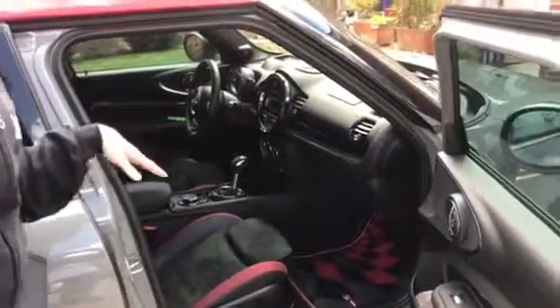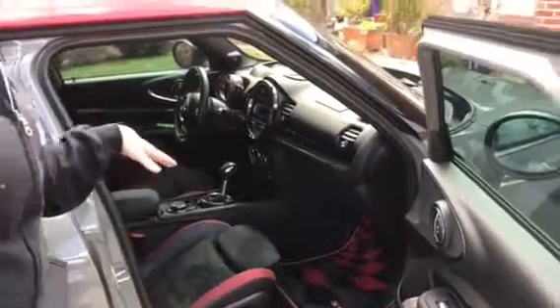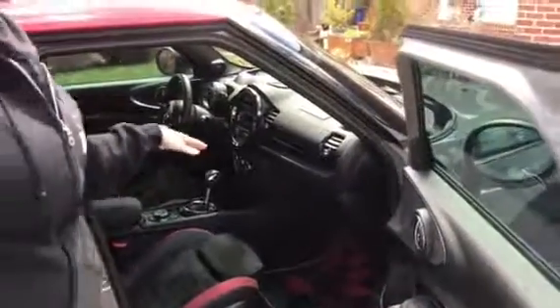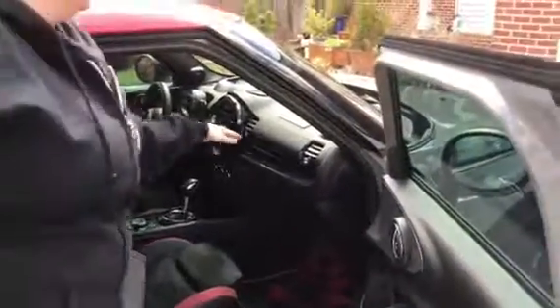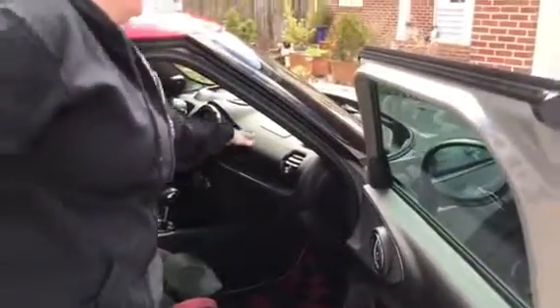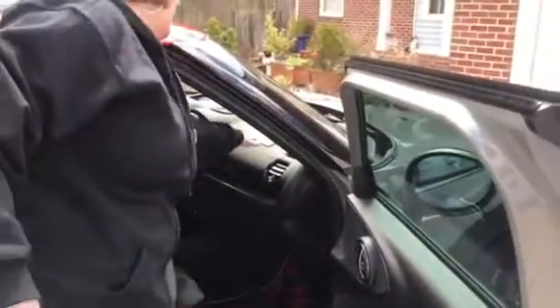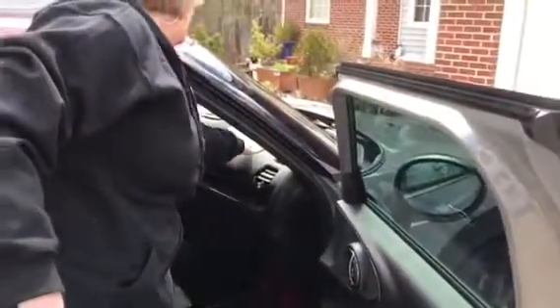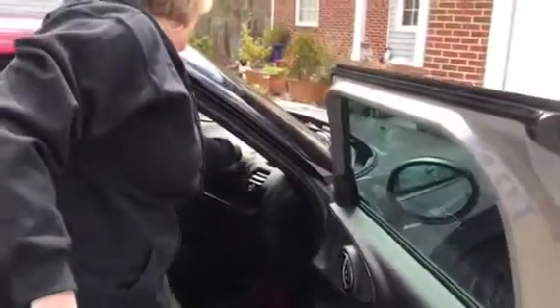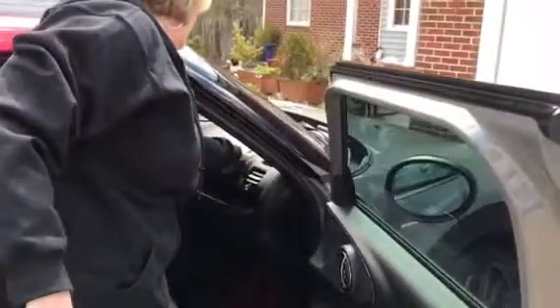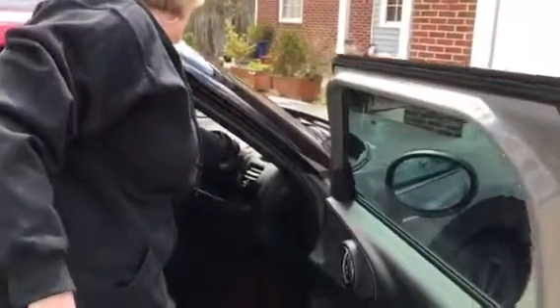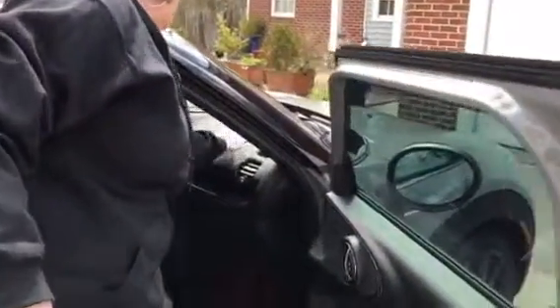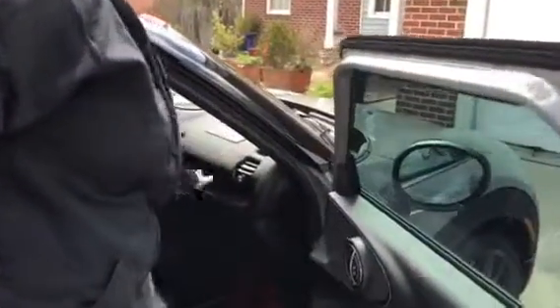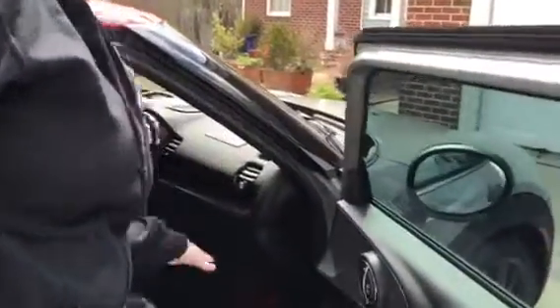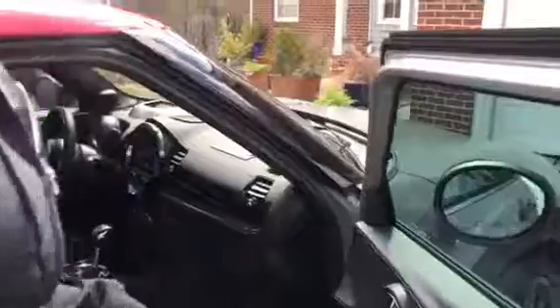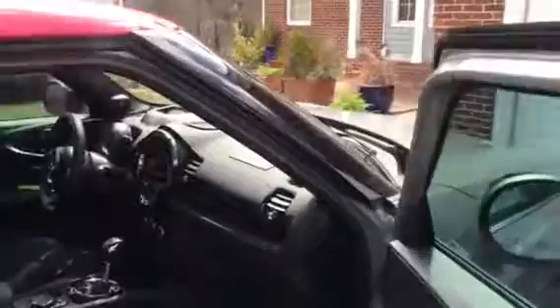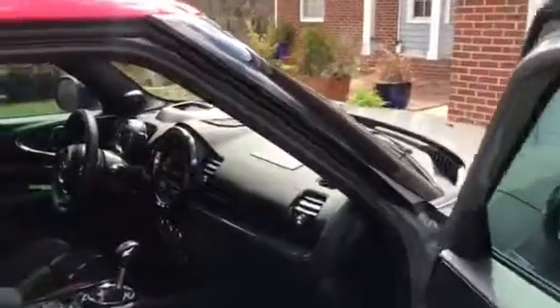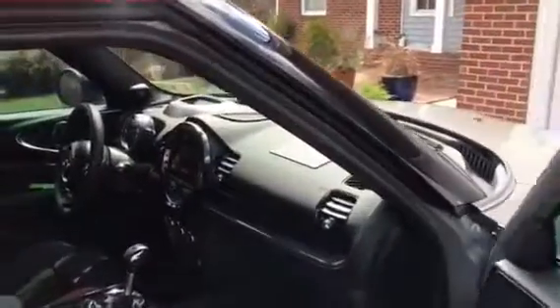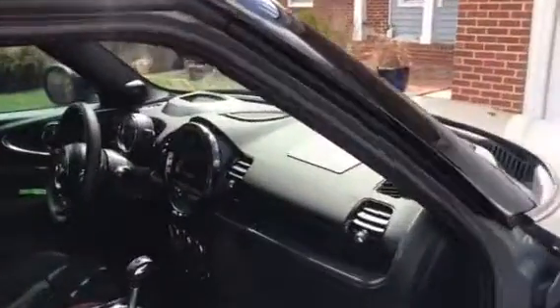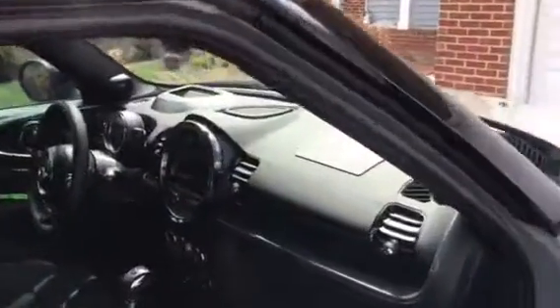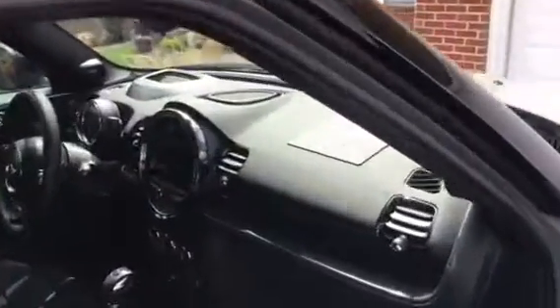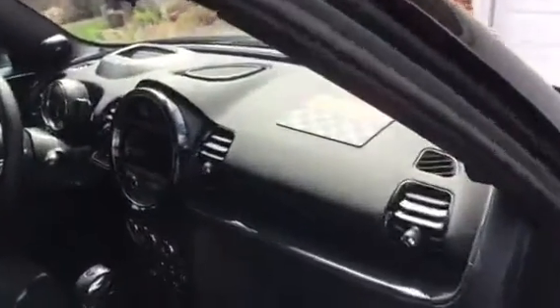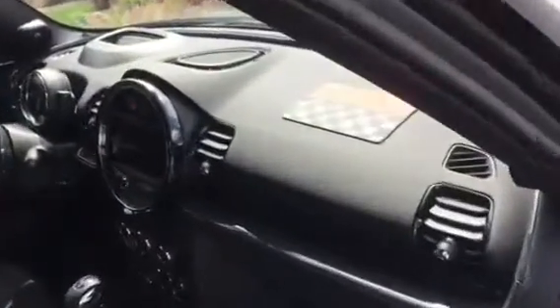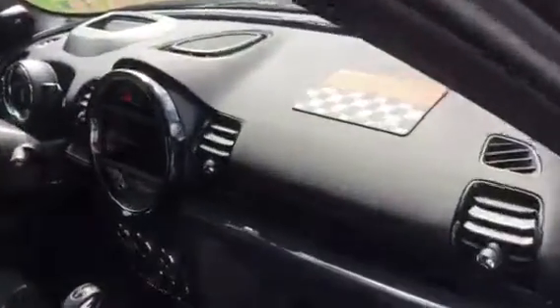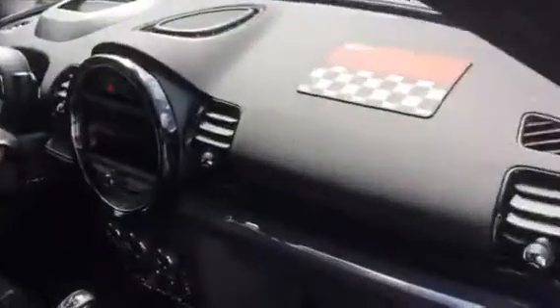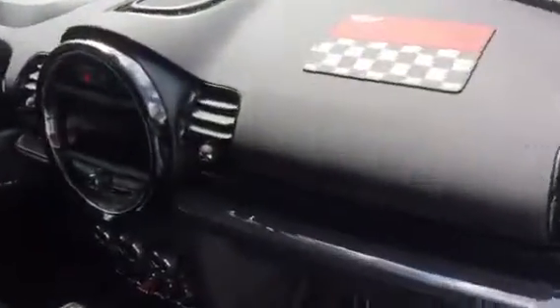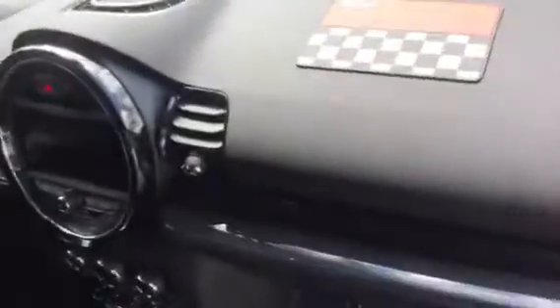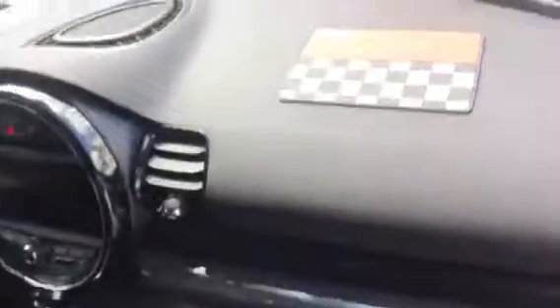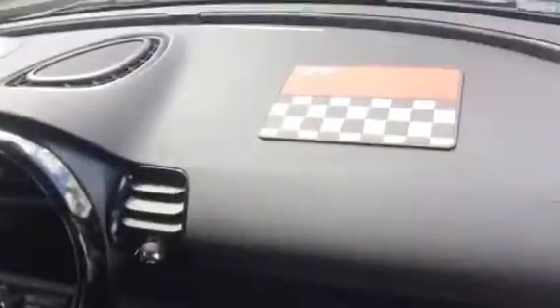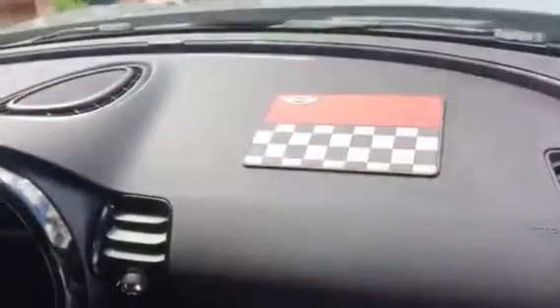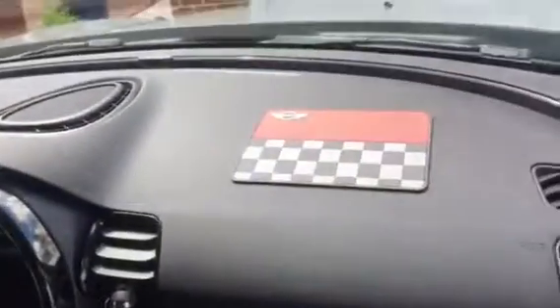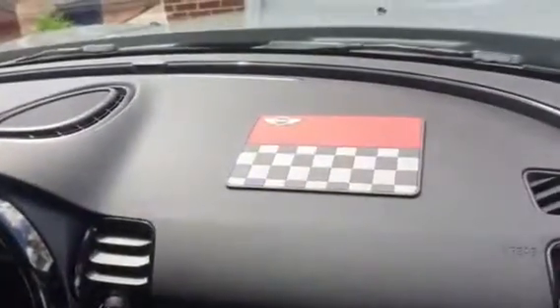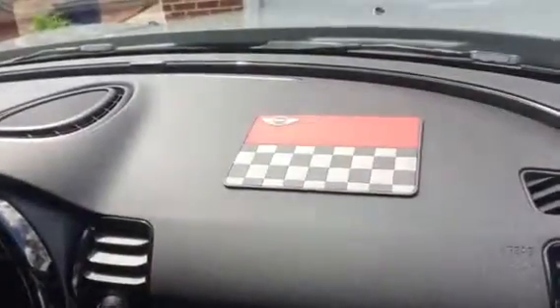And up here in my dash, I've got the wonderful mat where I can throw the sunglasses on and they're not sliding everywhere.